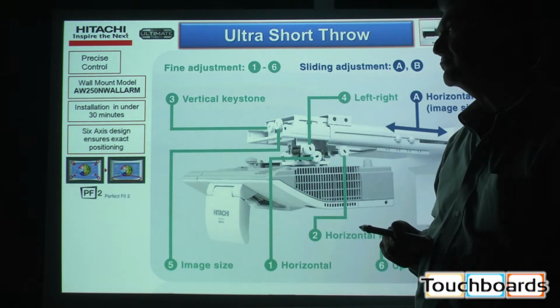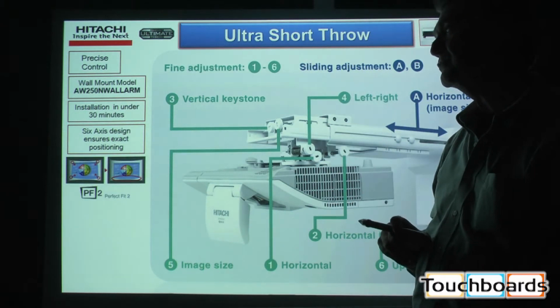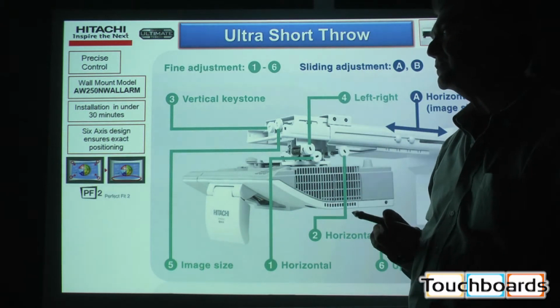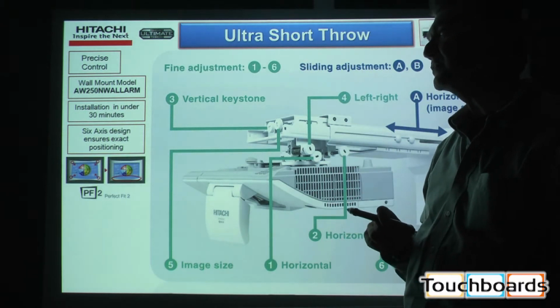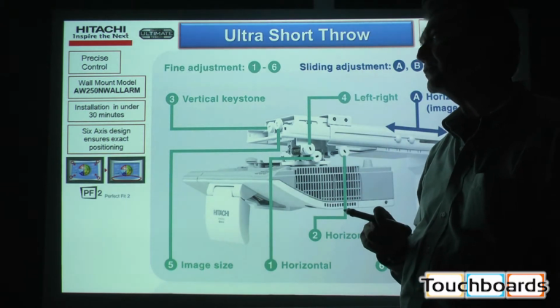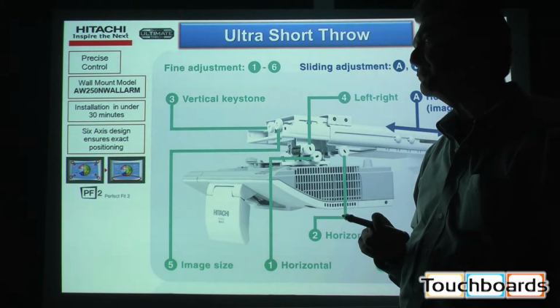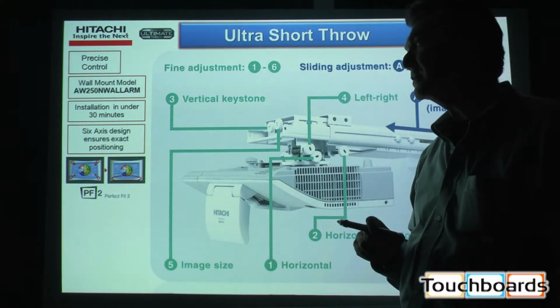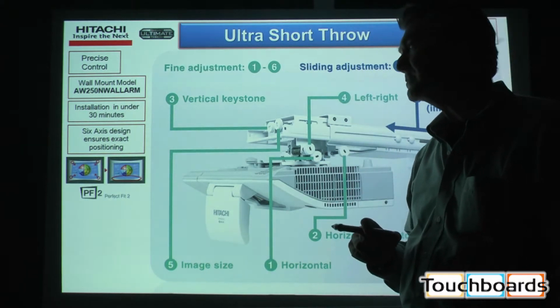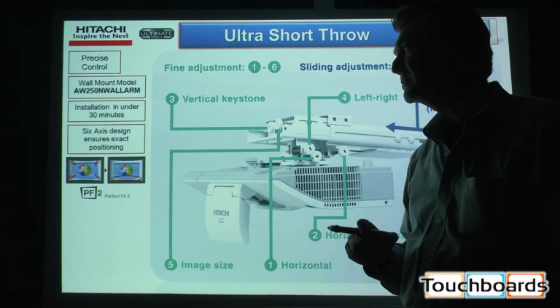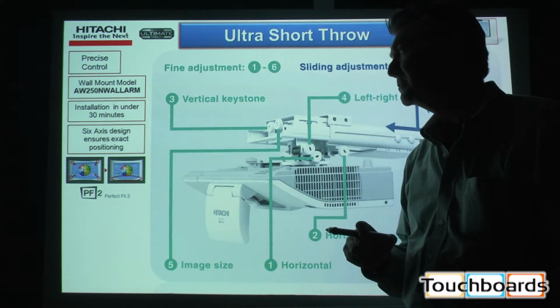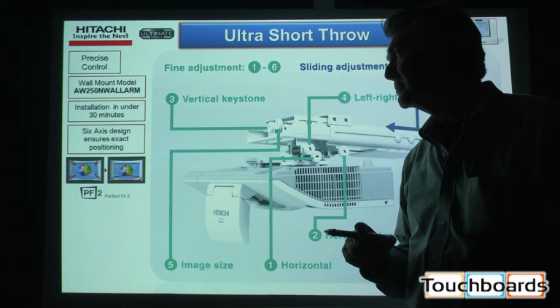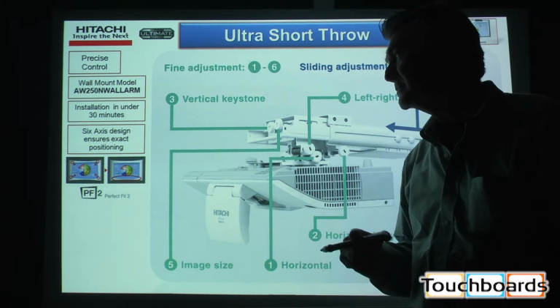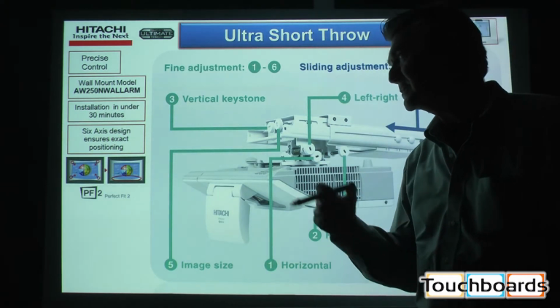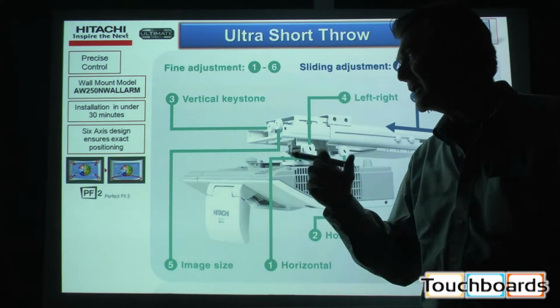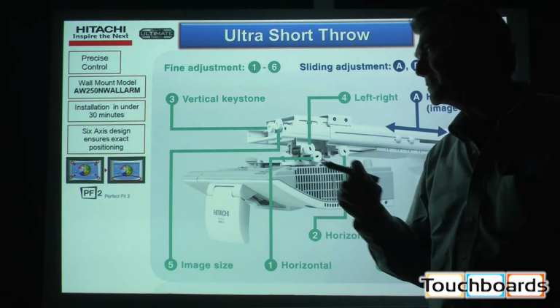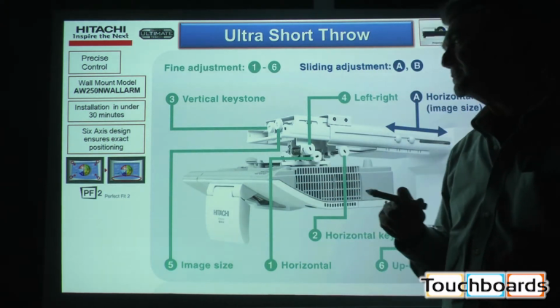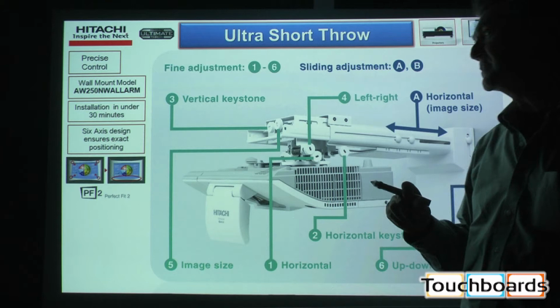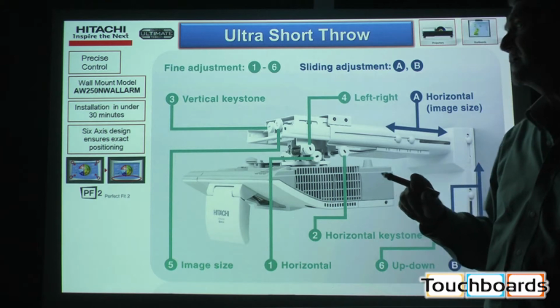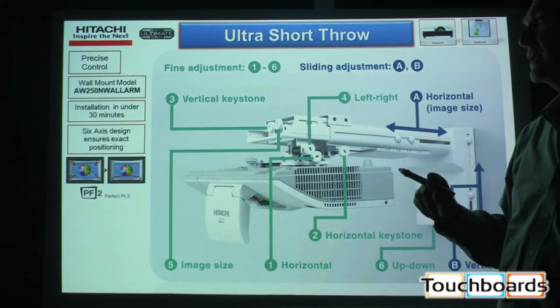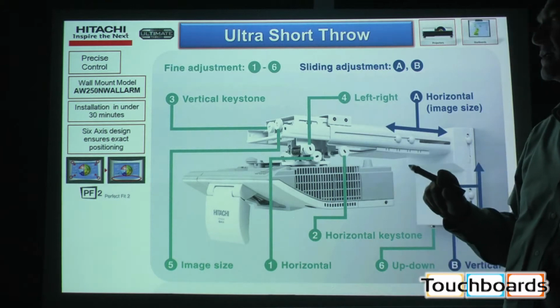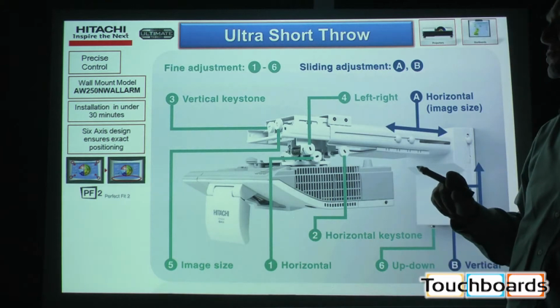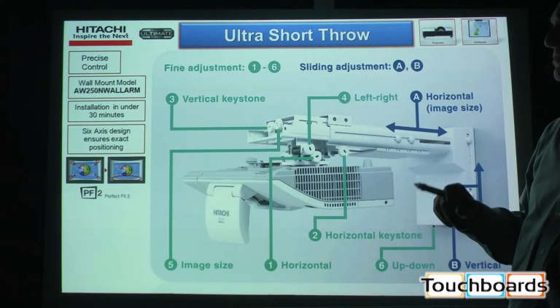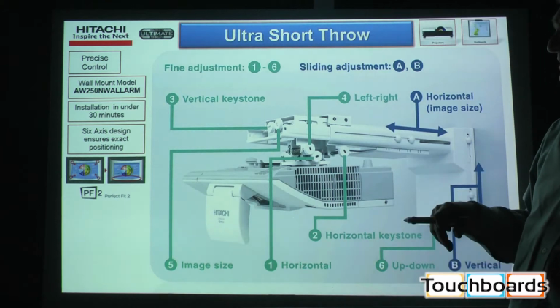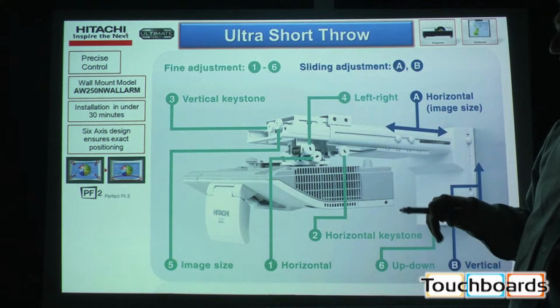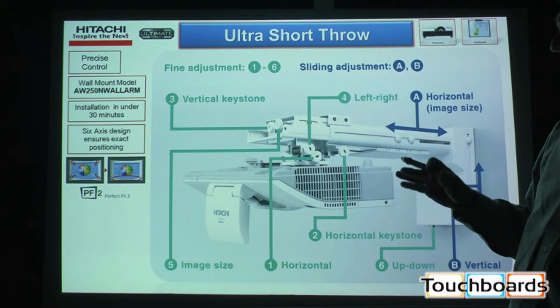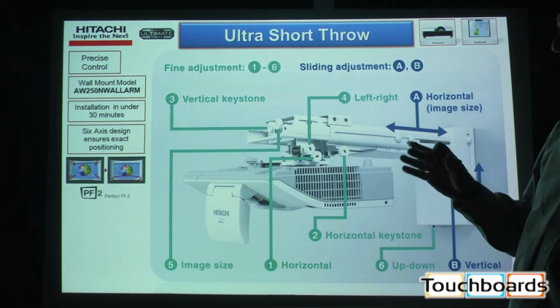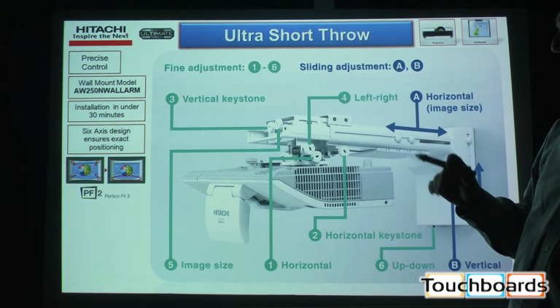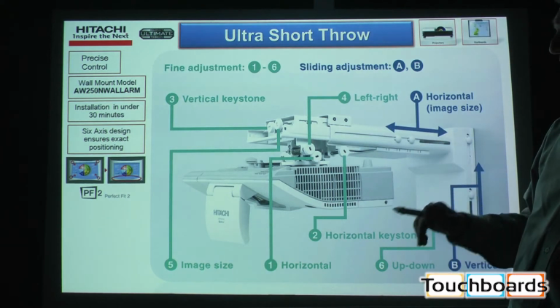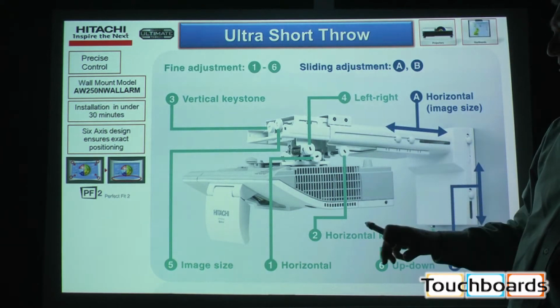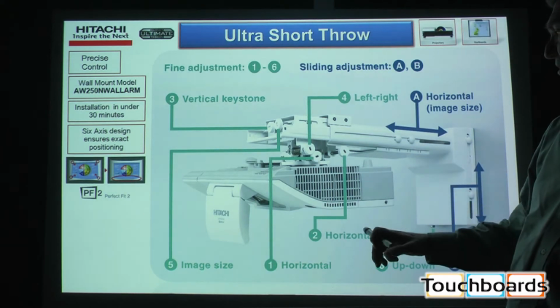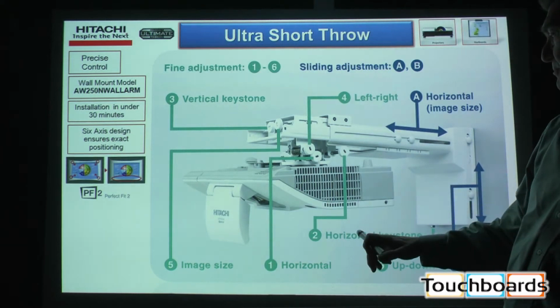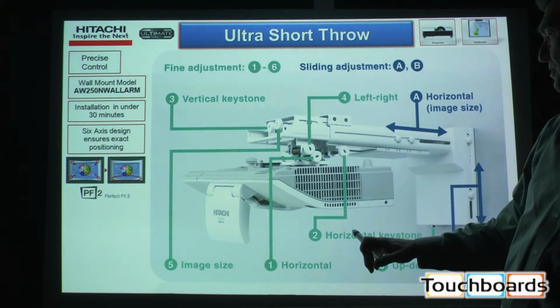Quick installation — 15 to 30 minutes. The six-axis design again ensures the exact positioning of the image.